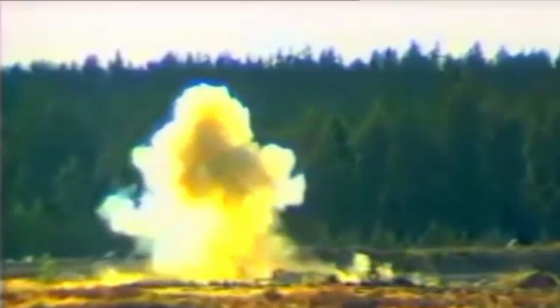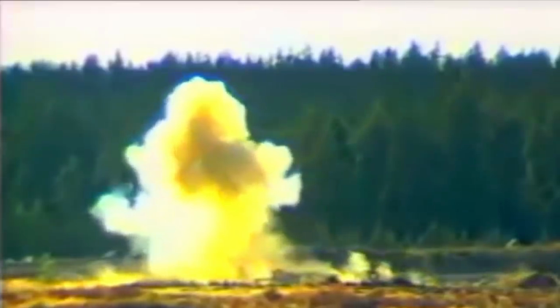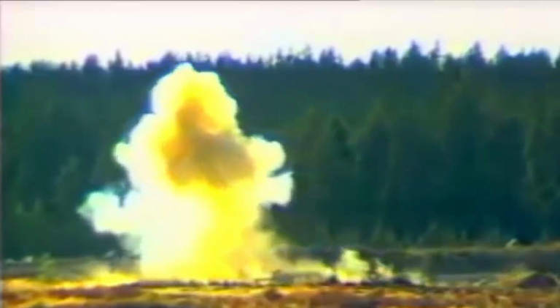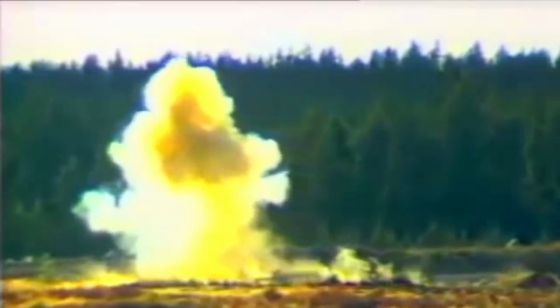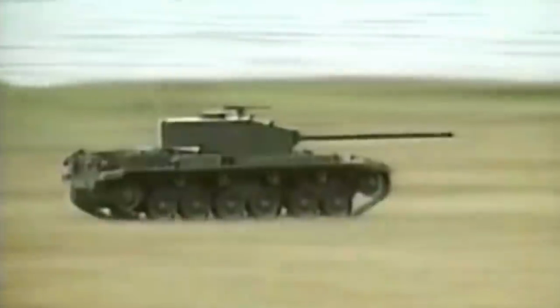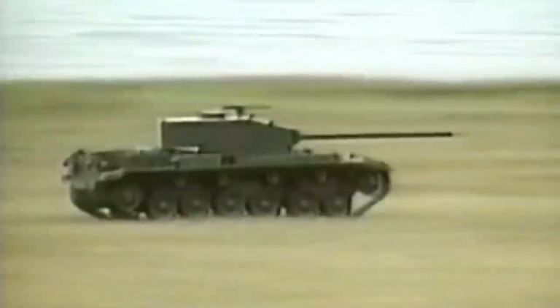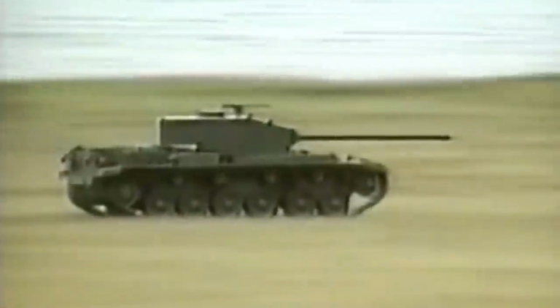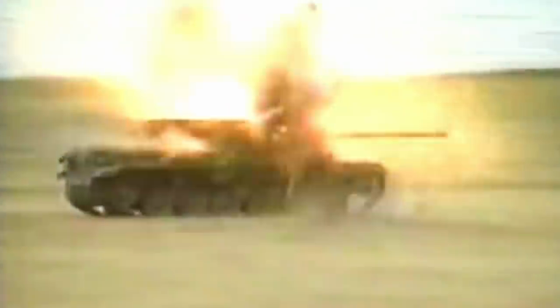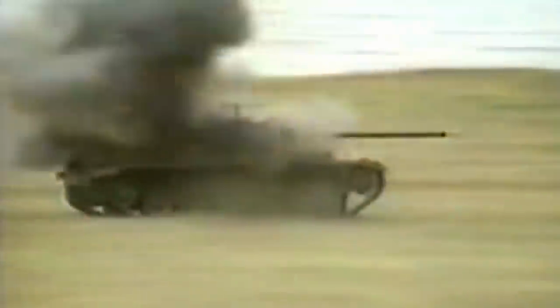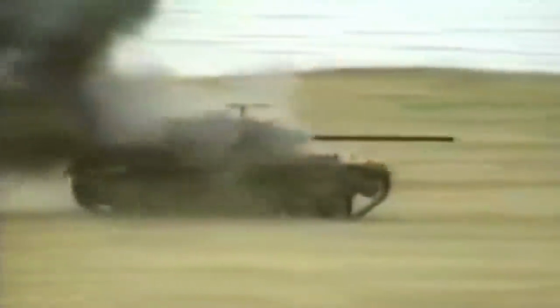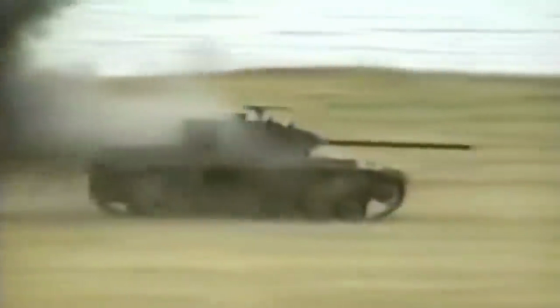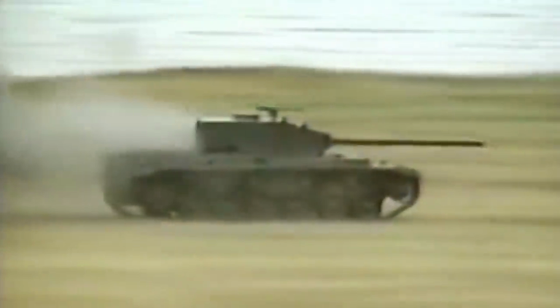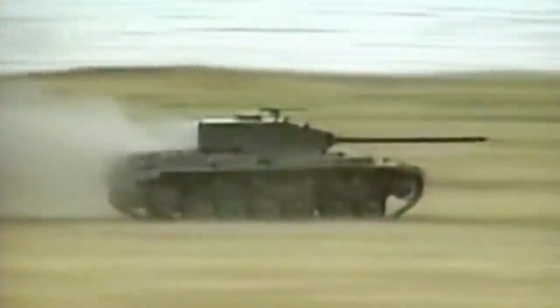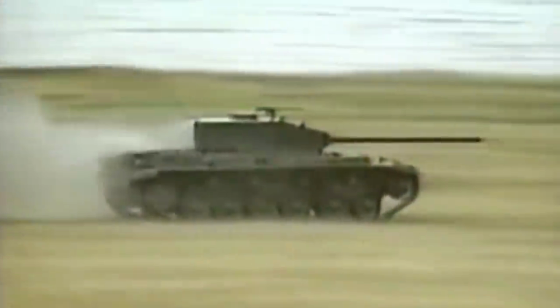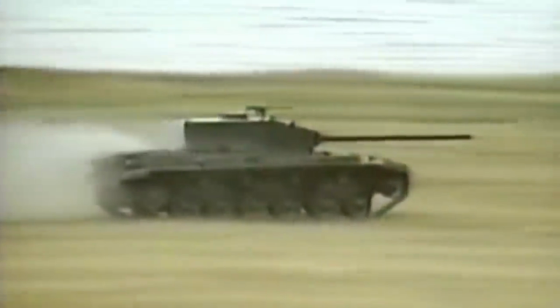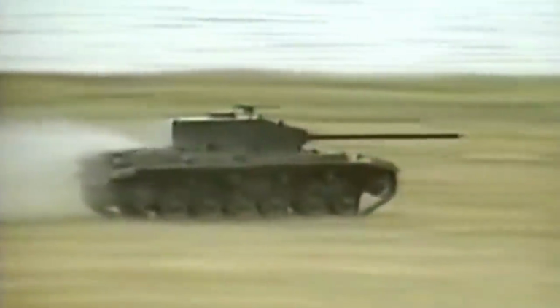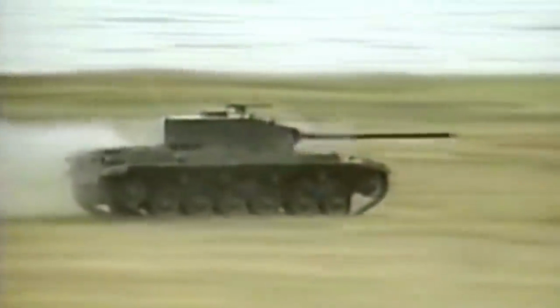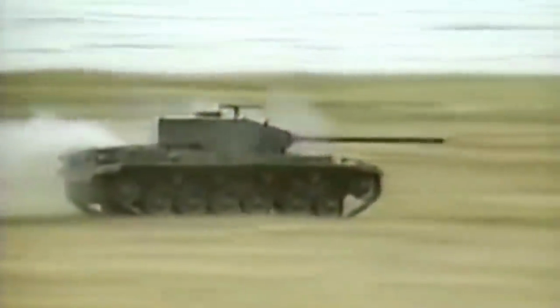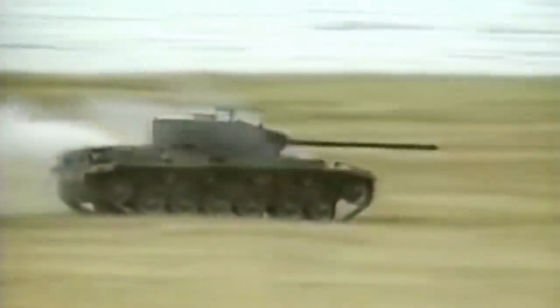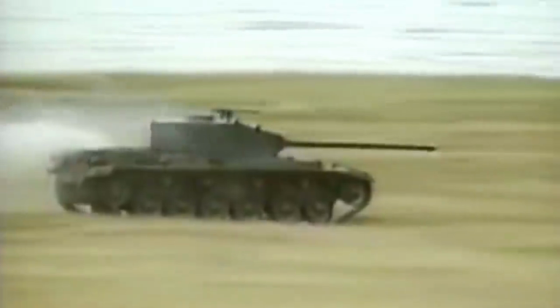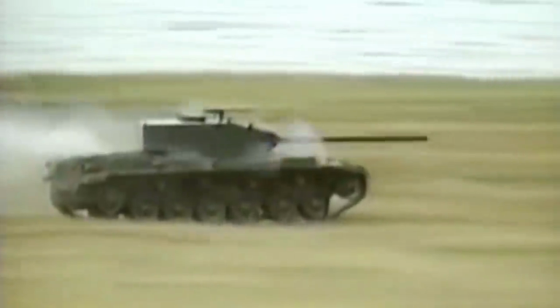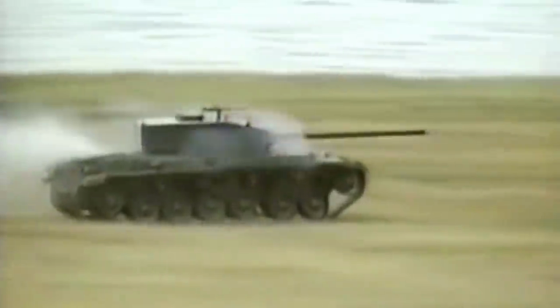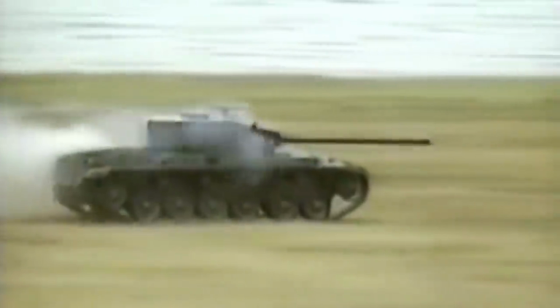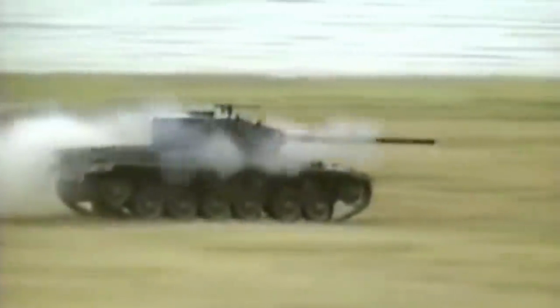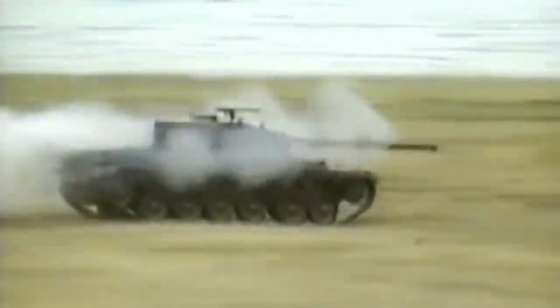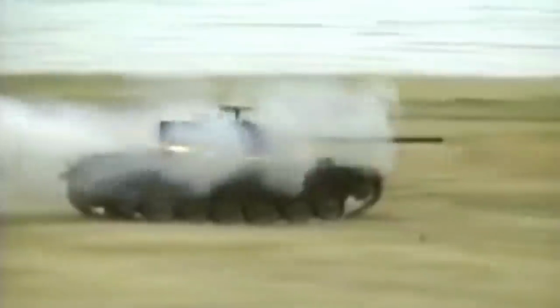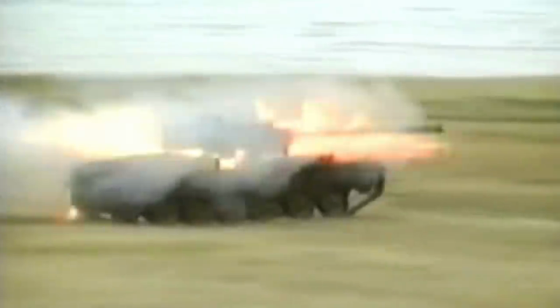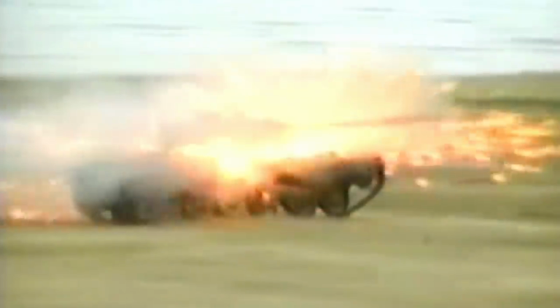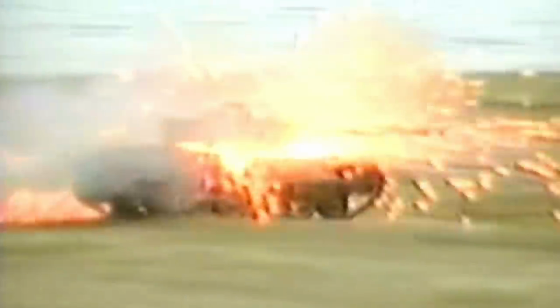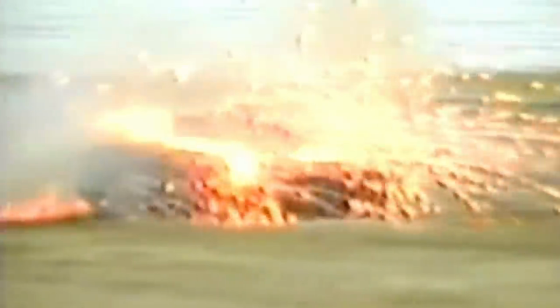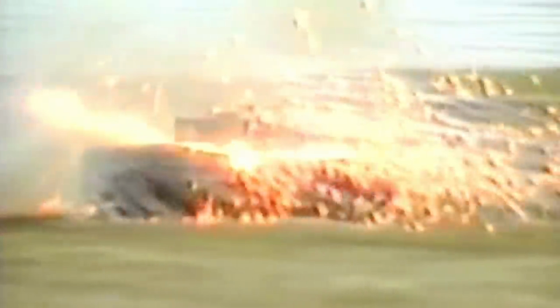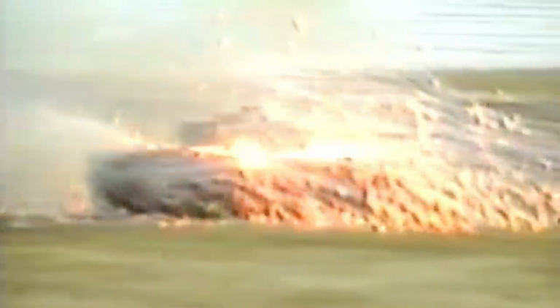In the video, an RBS-56 Bill is fired at the Swedish Centurion with its turret boxes removed. The tank immediately catches fire.